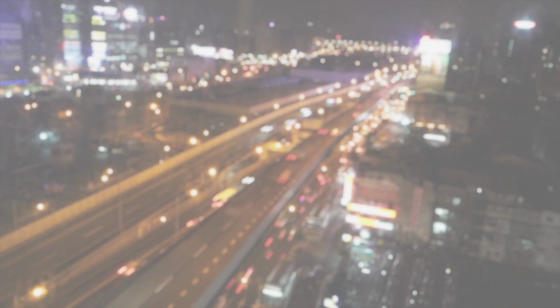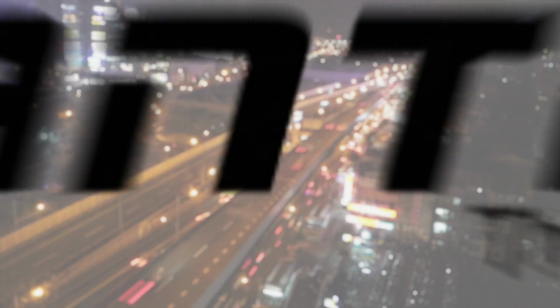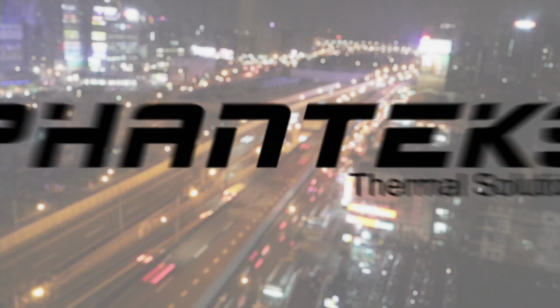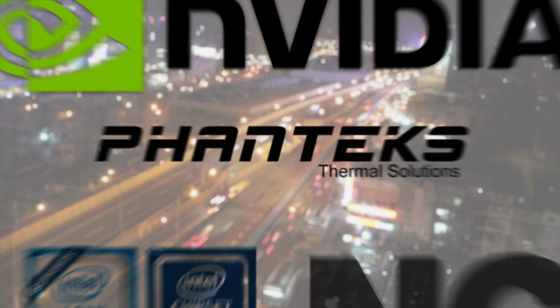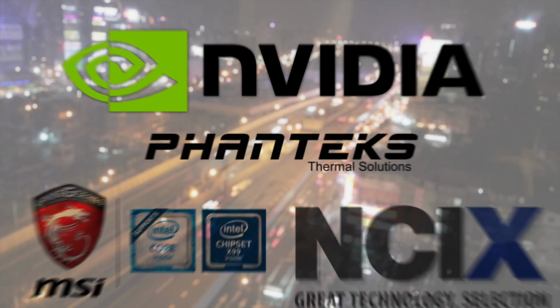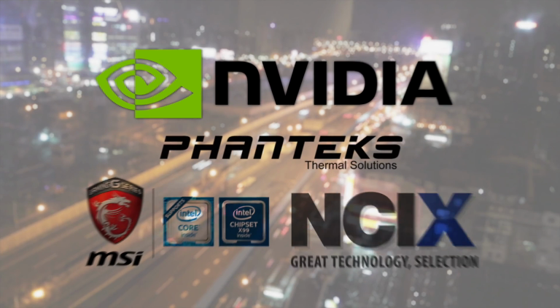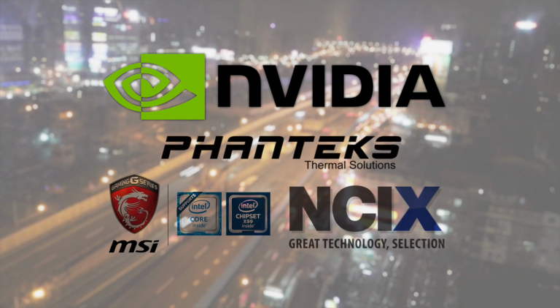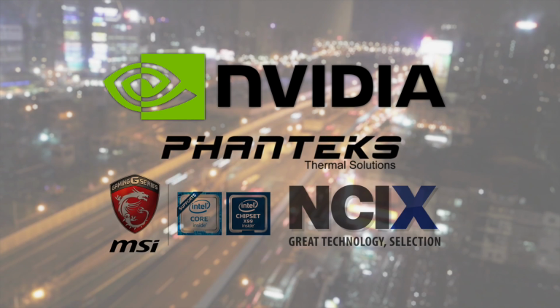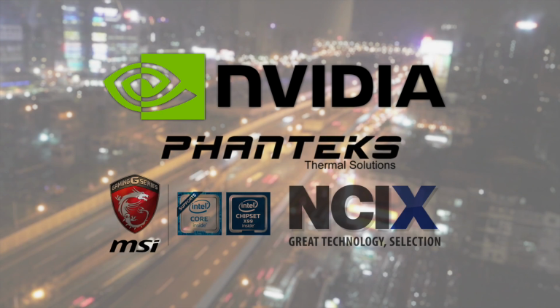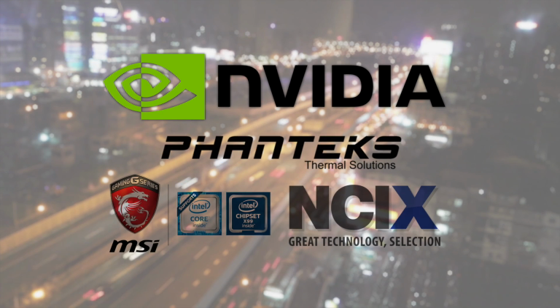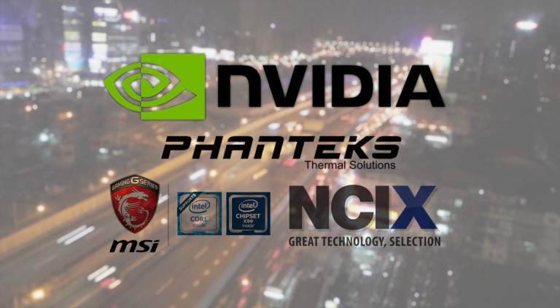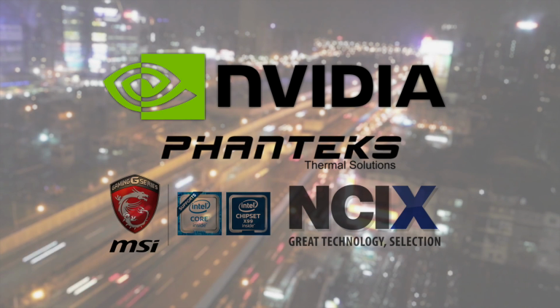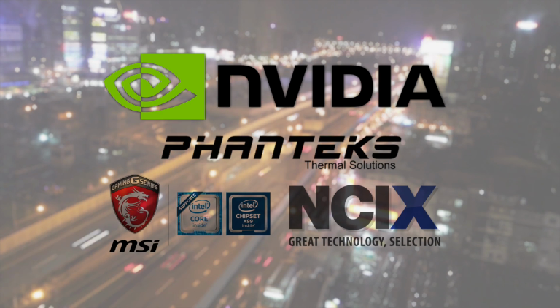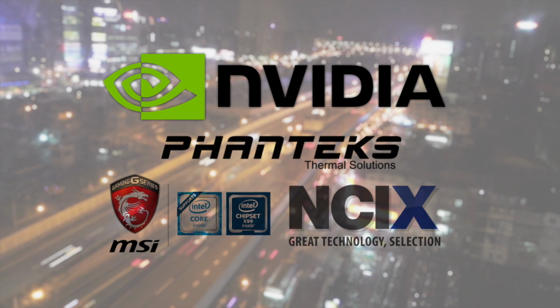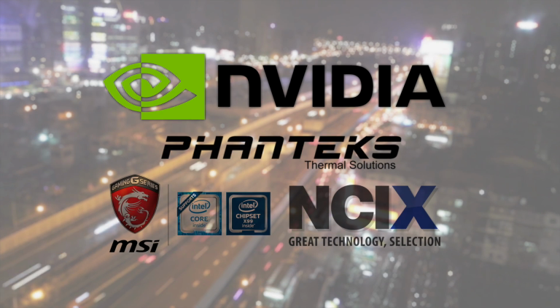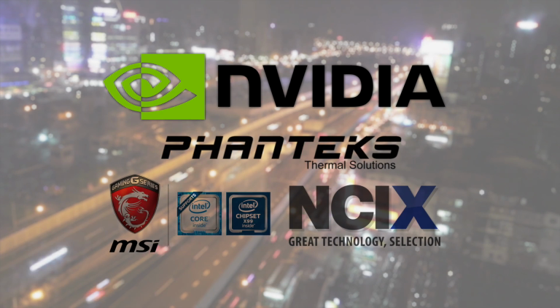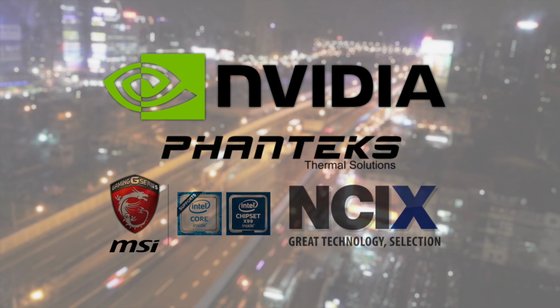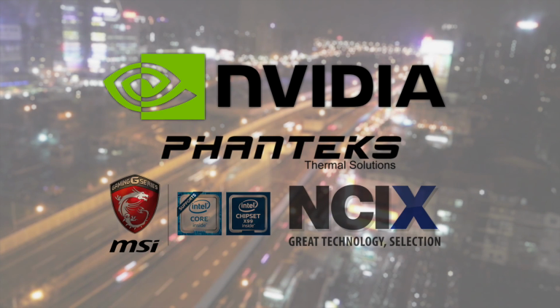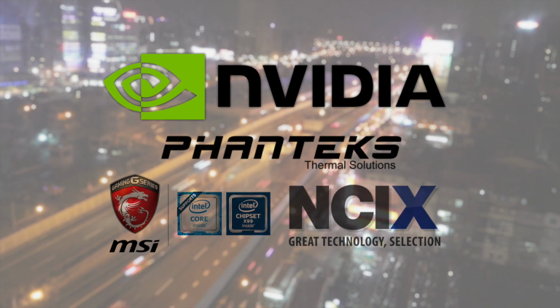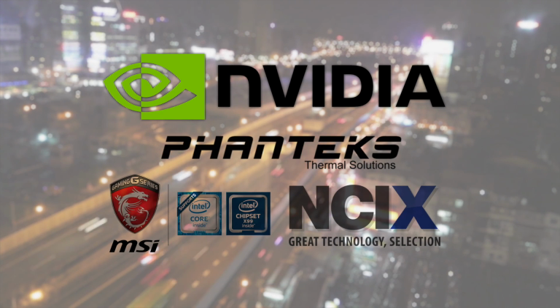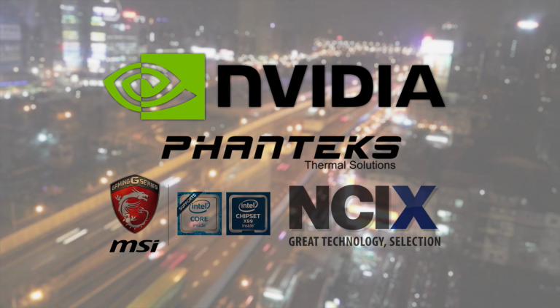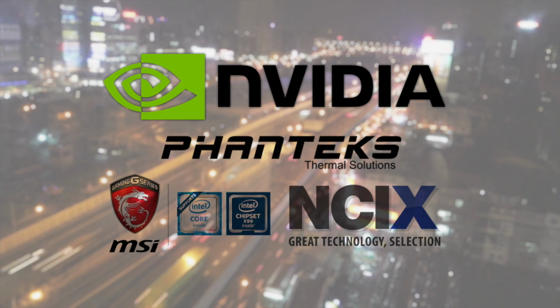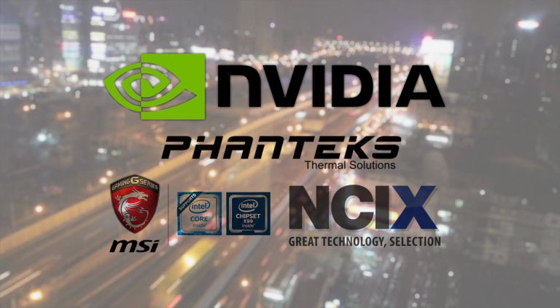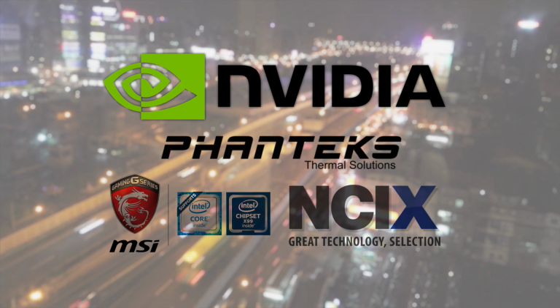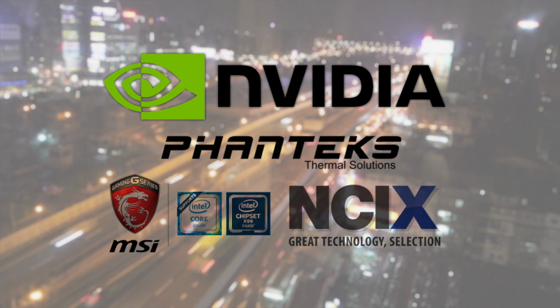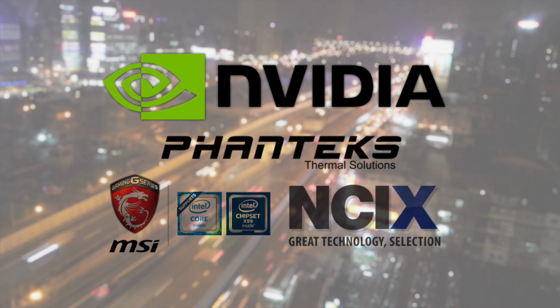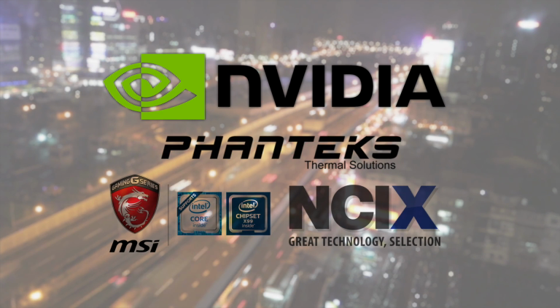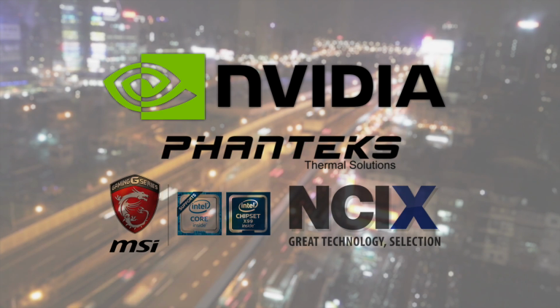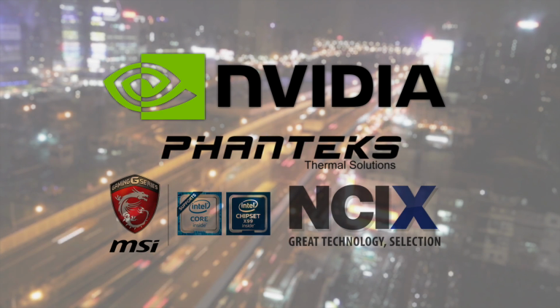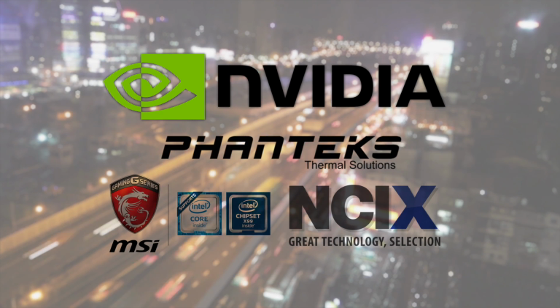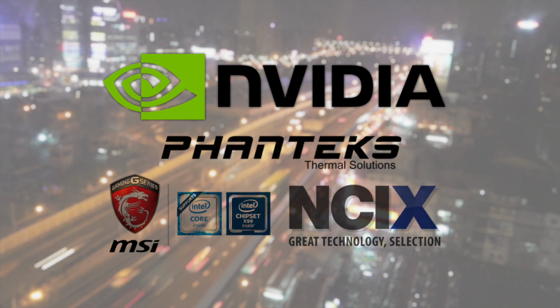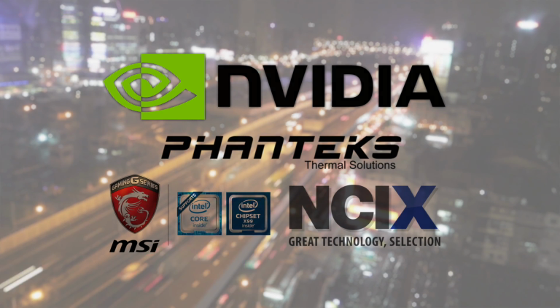If you love what you see from this show, NVIDIA, Phanteks, NCIX, and MSI made this Computex possible.